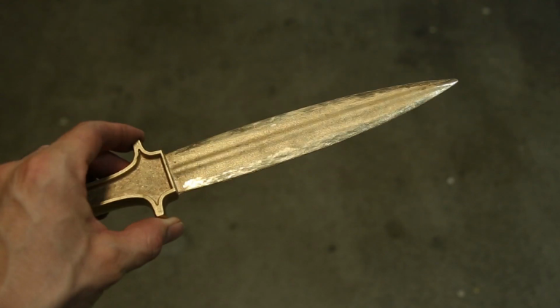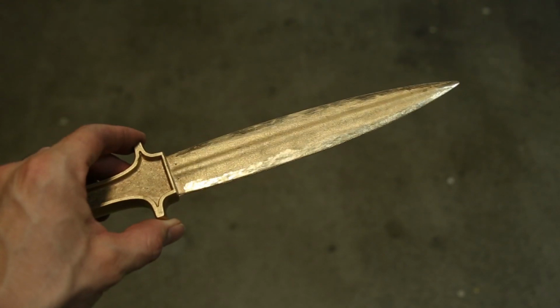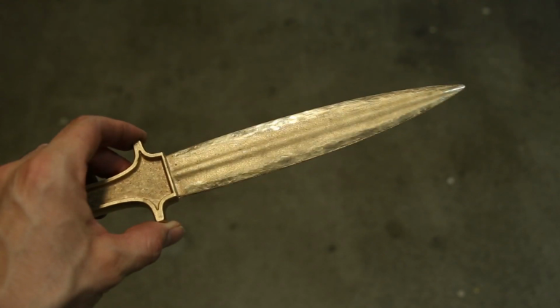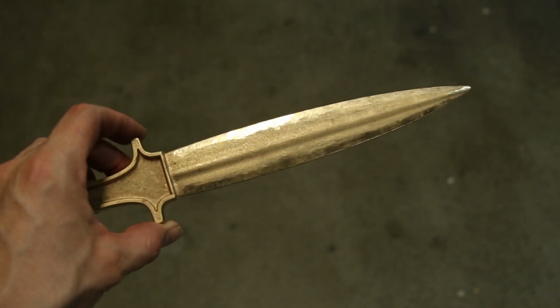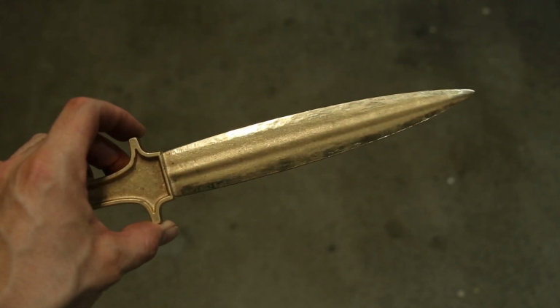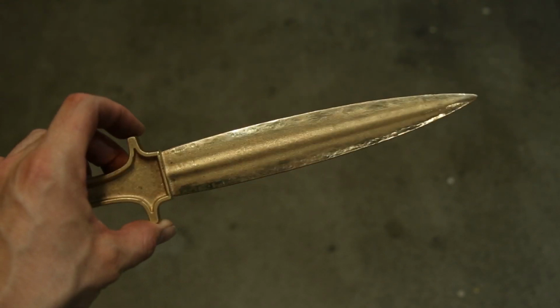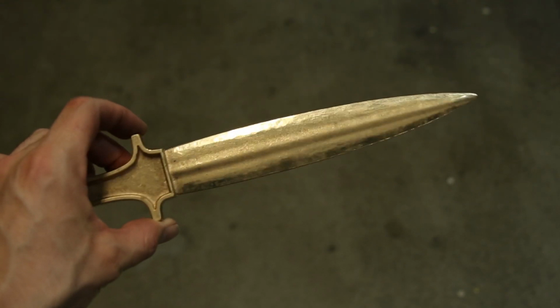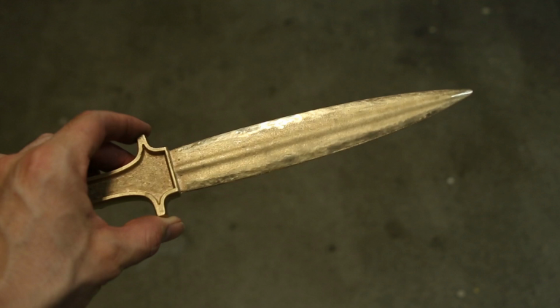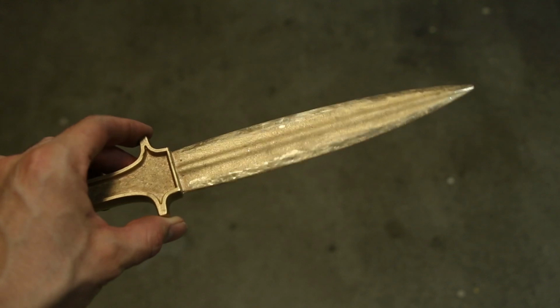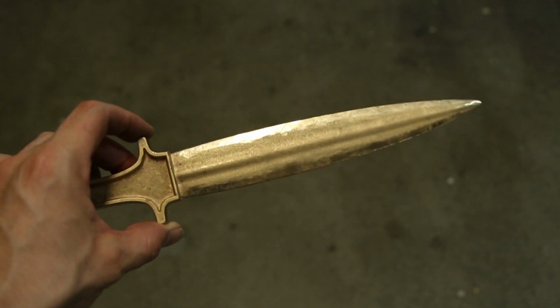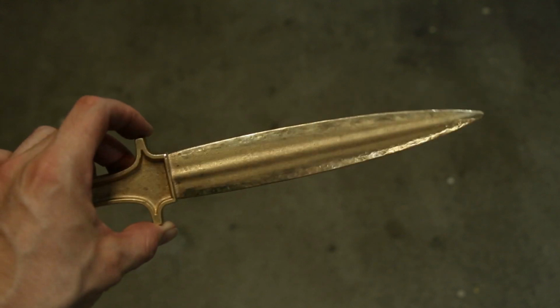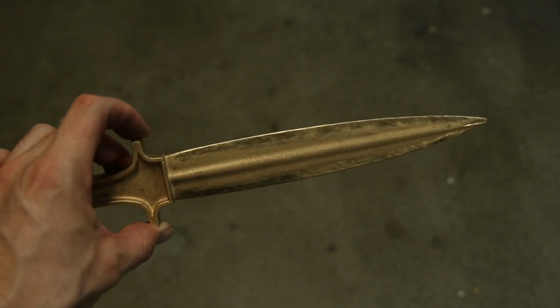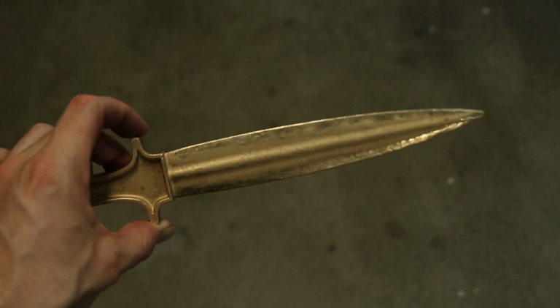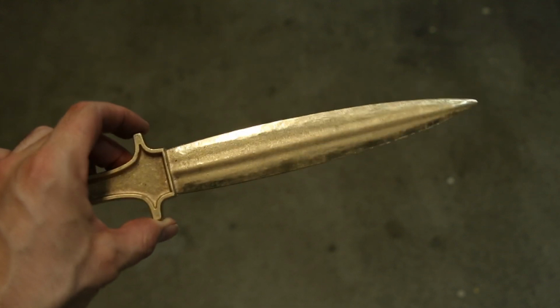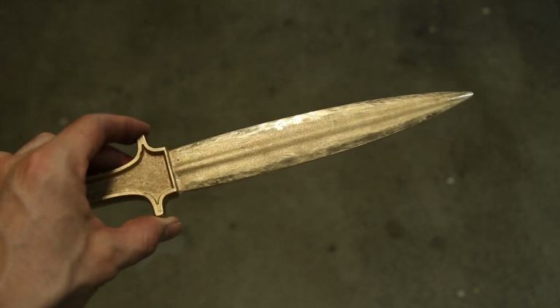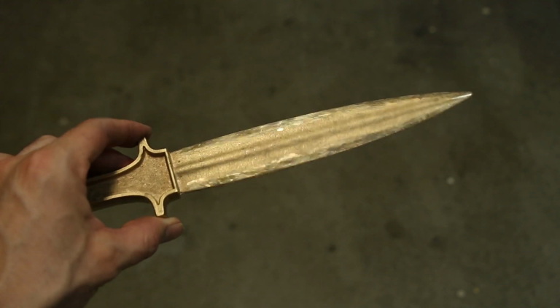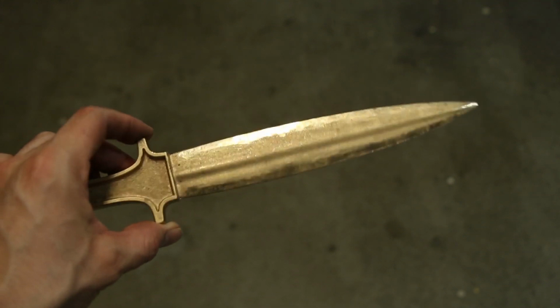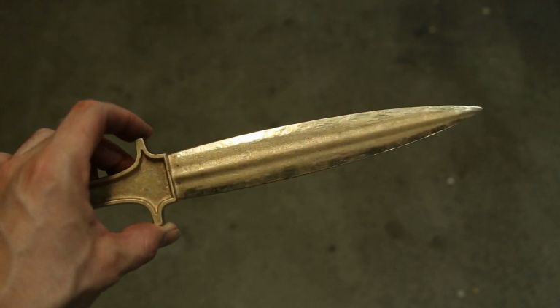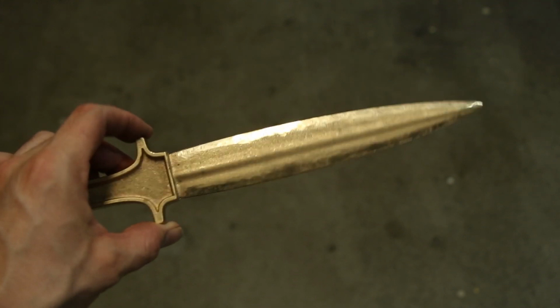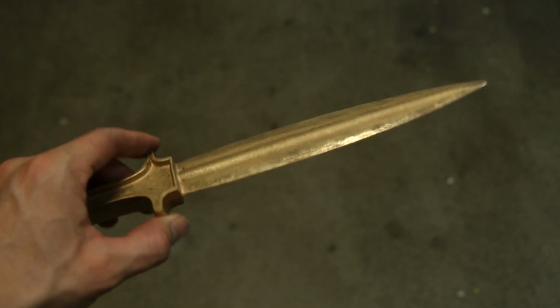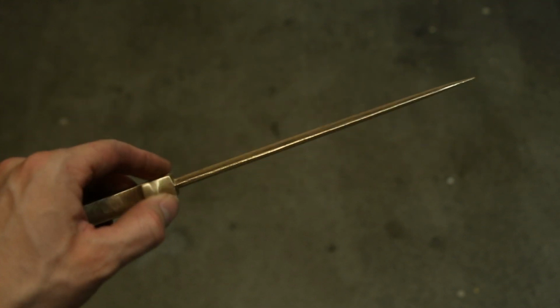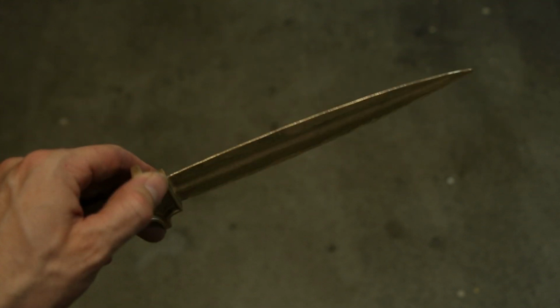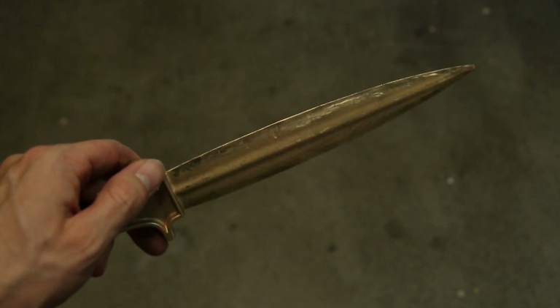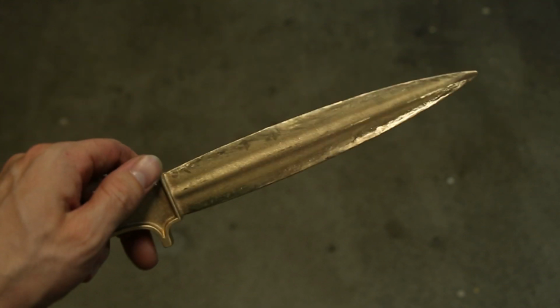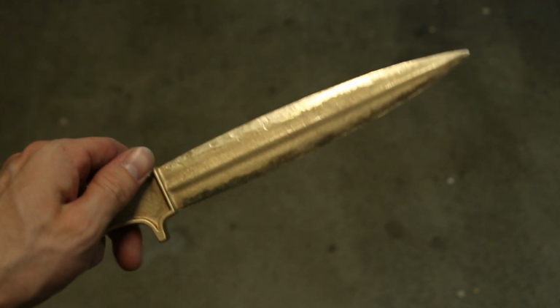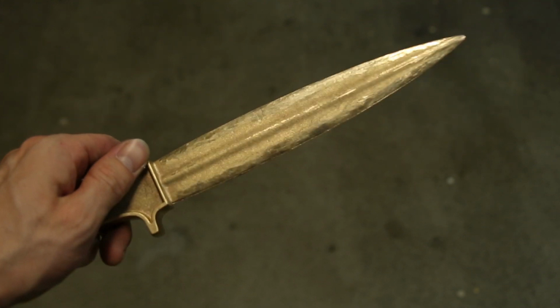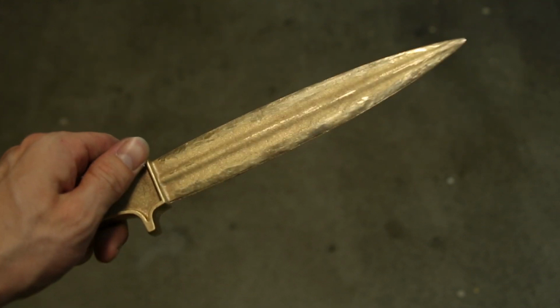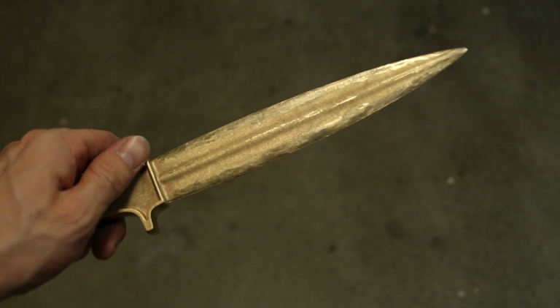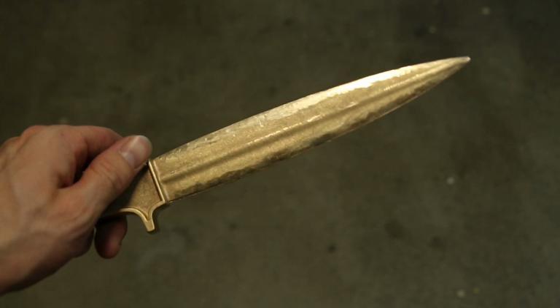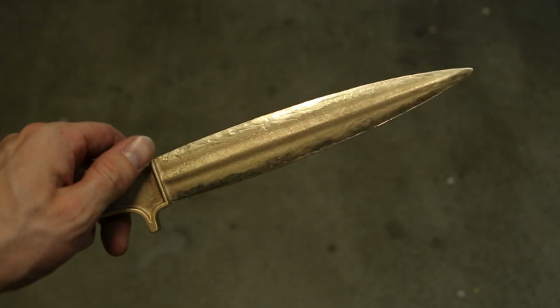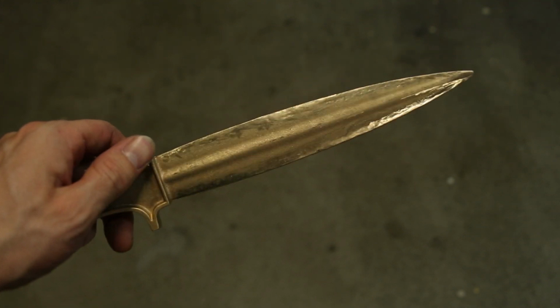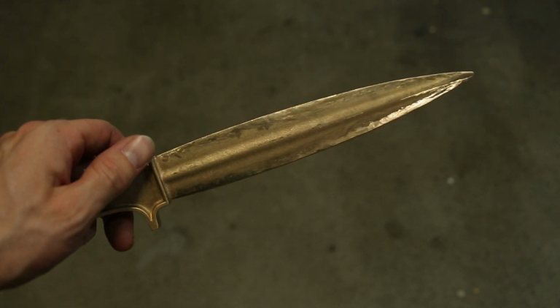Although I don't have much experience with this, I'm glad I did it, because it made the edges of the blade noticeably harder.